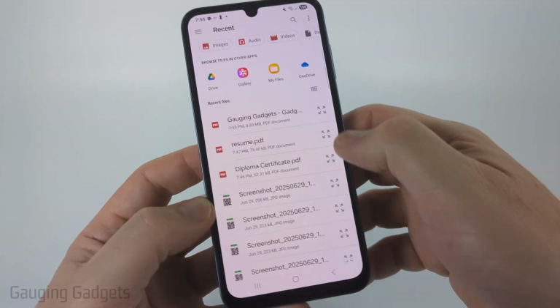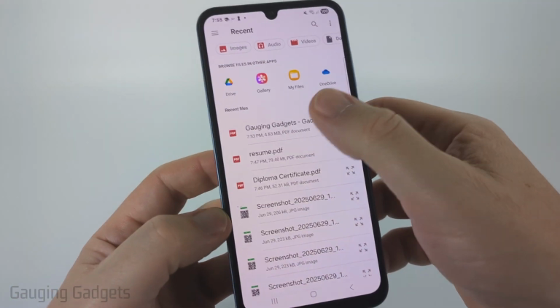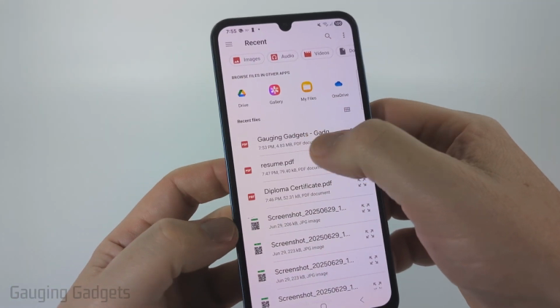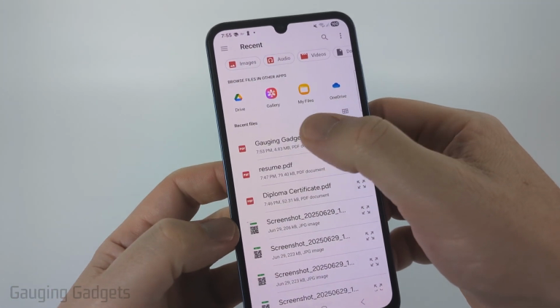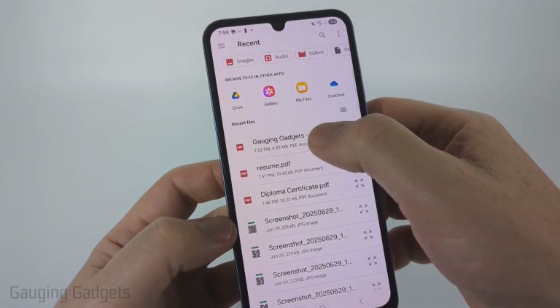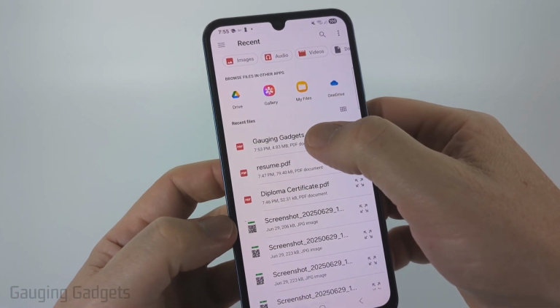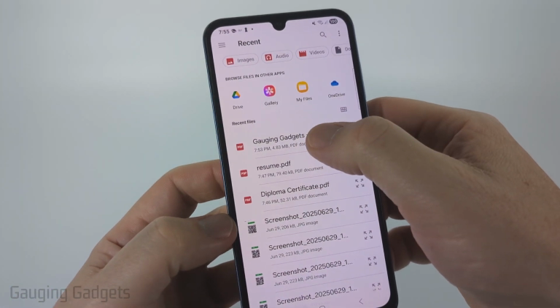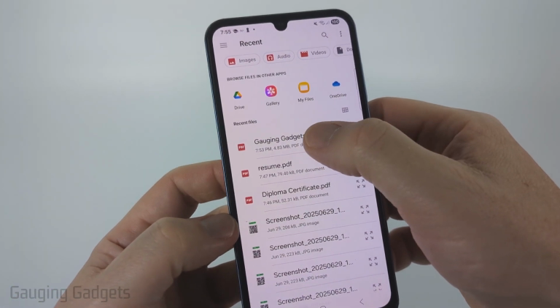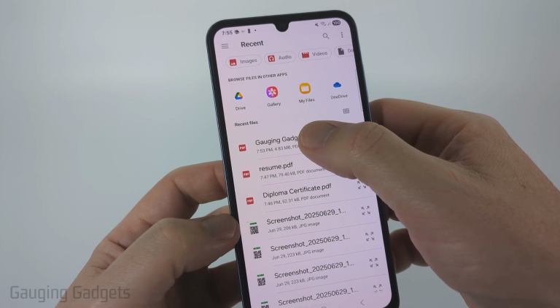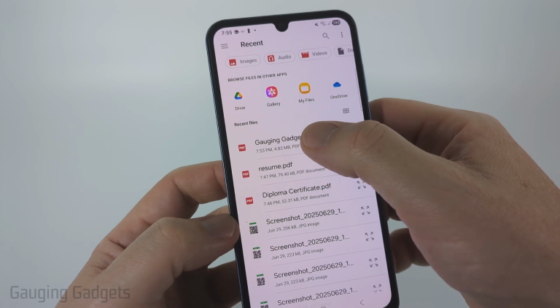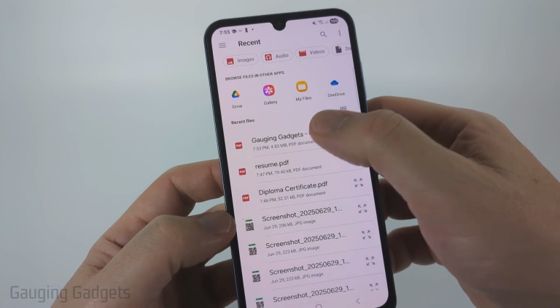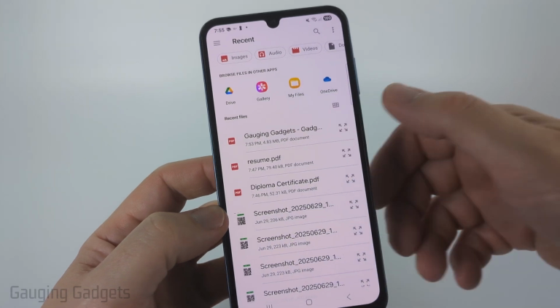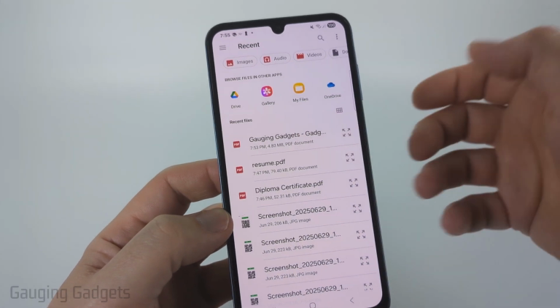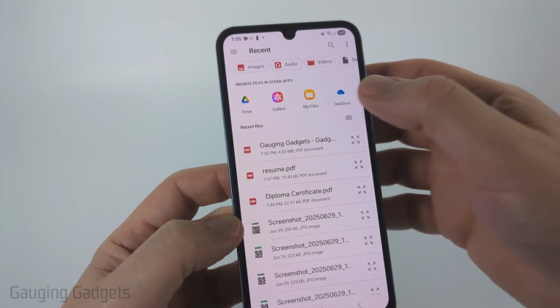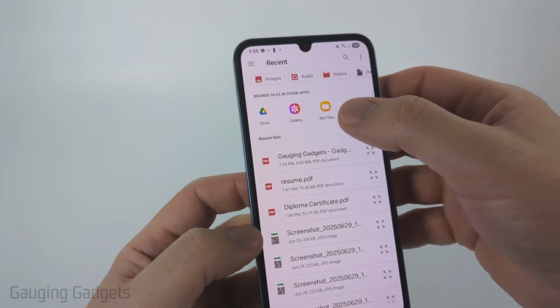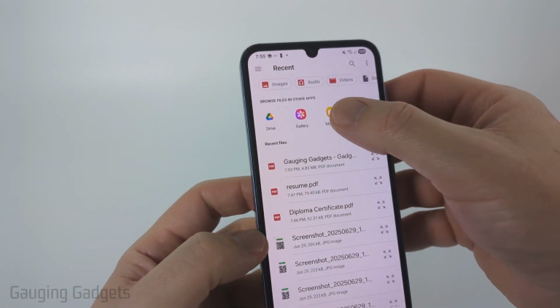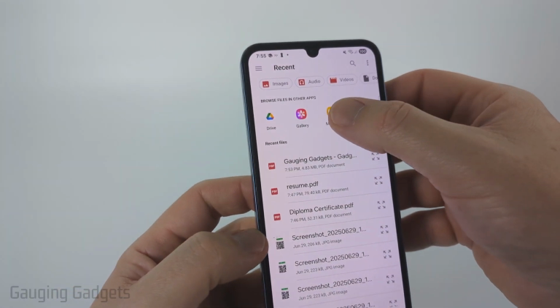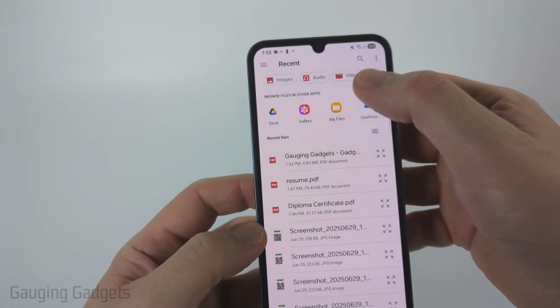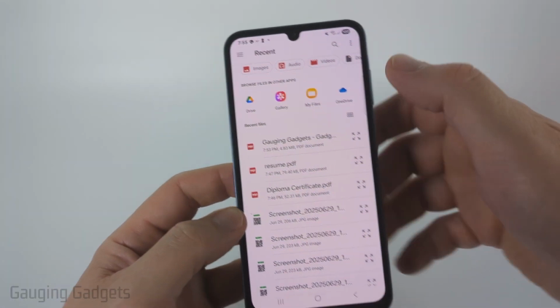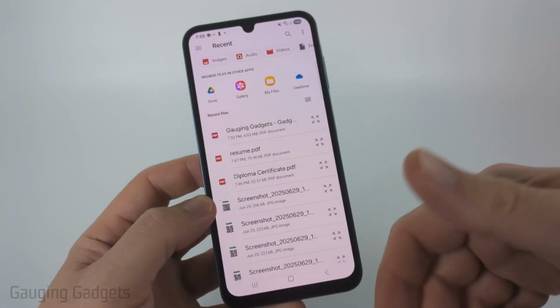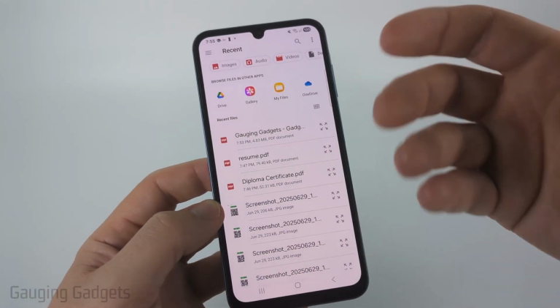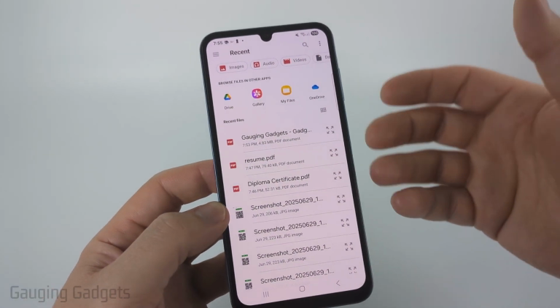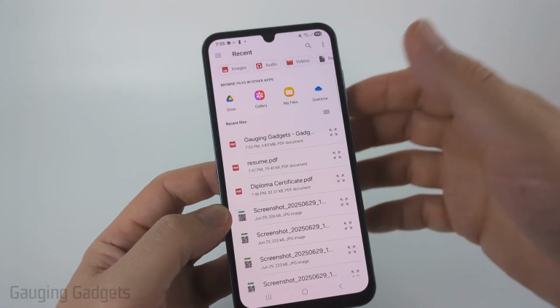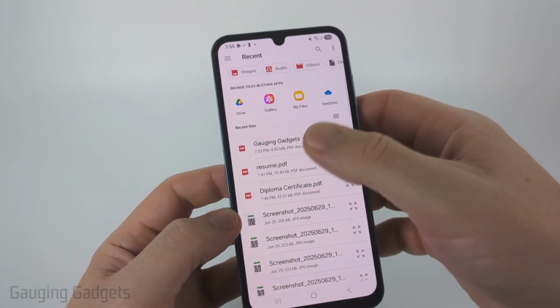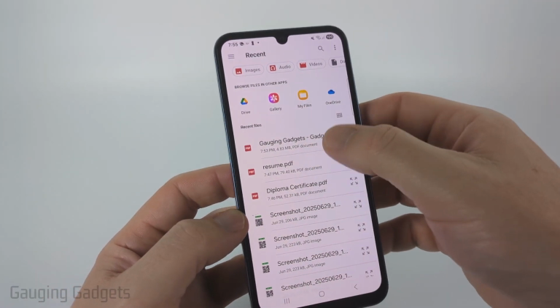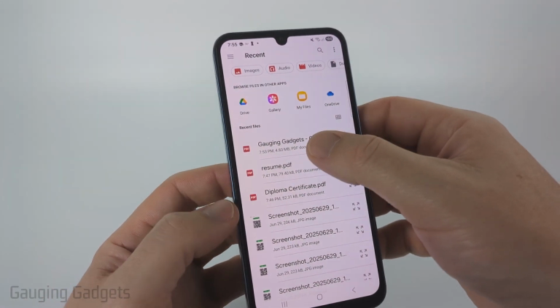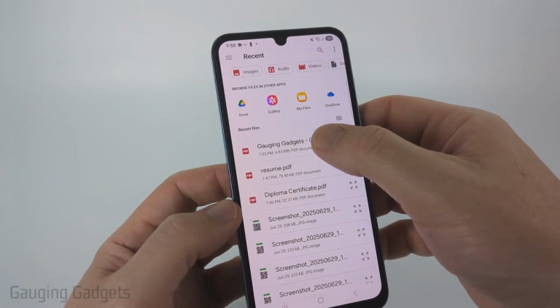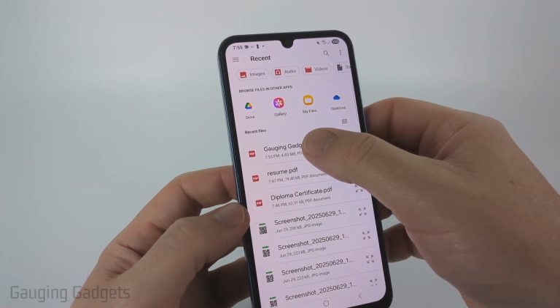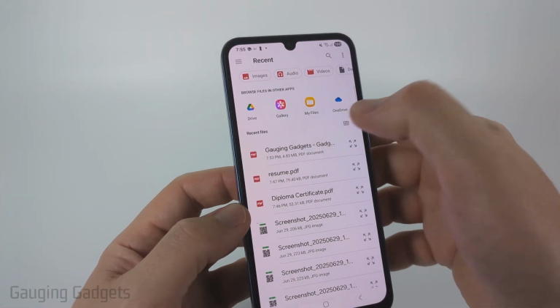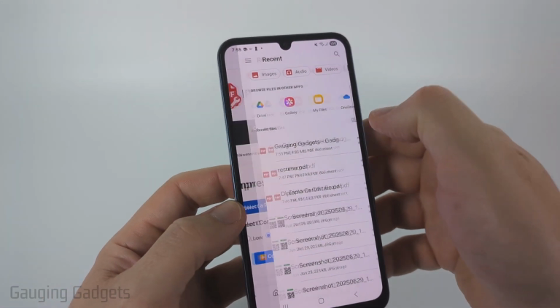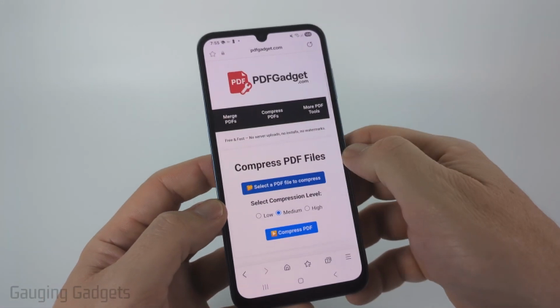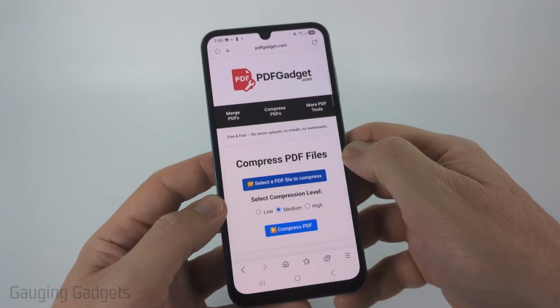You should see the PDF in Recent. If you don't, select "My Files," navigate to the location of the PDF, and select it.